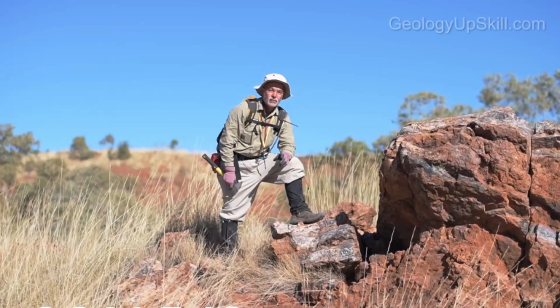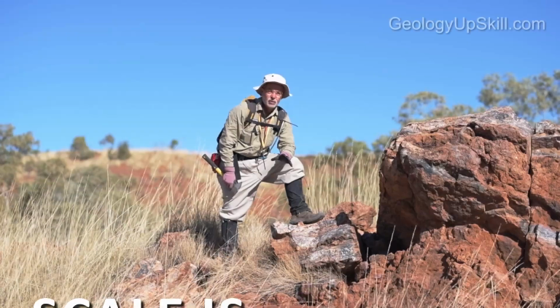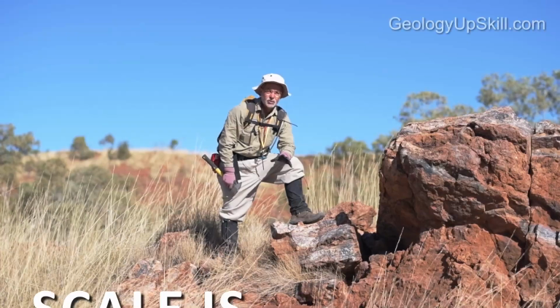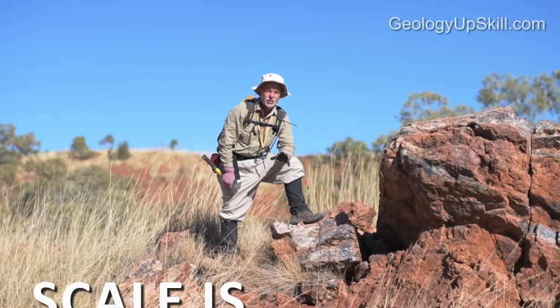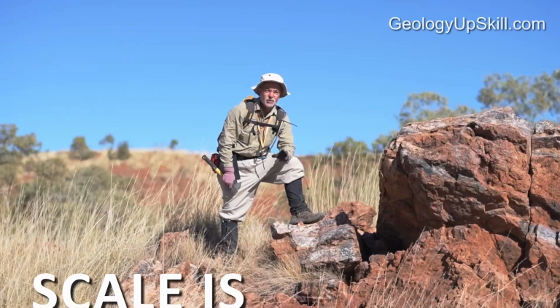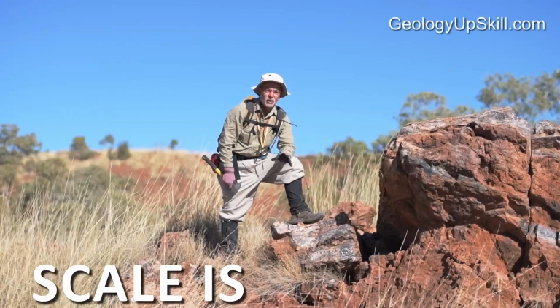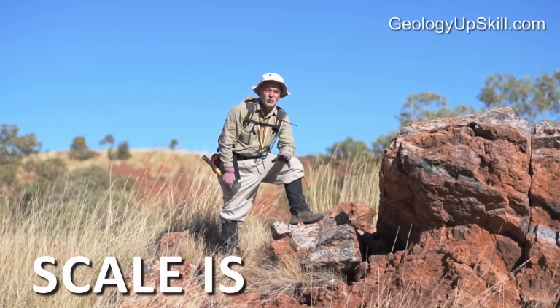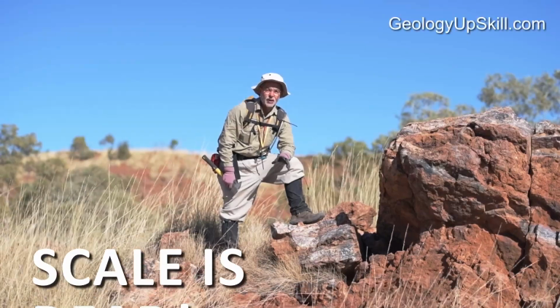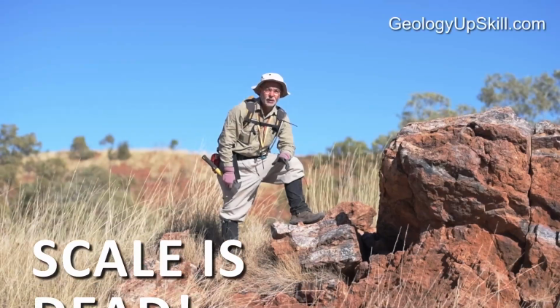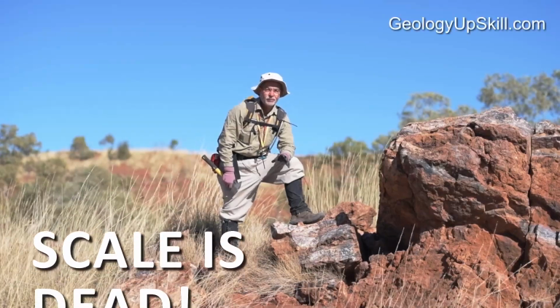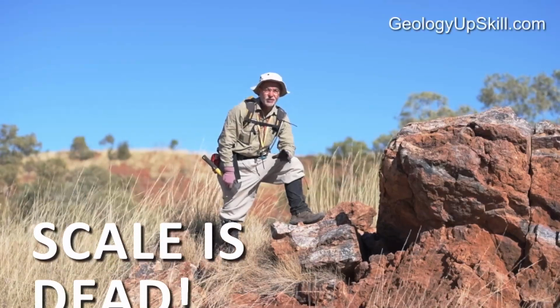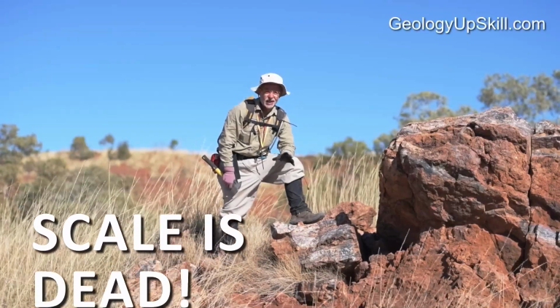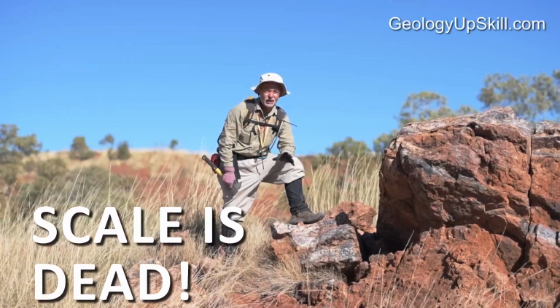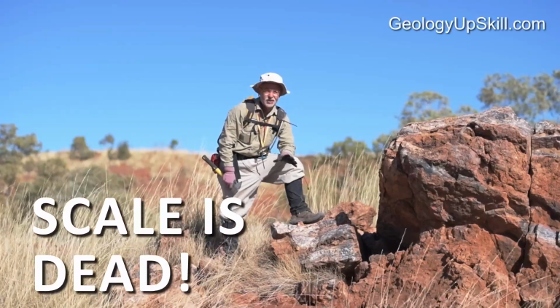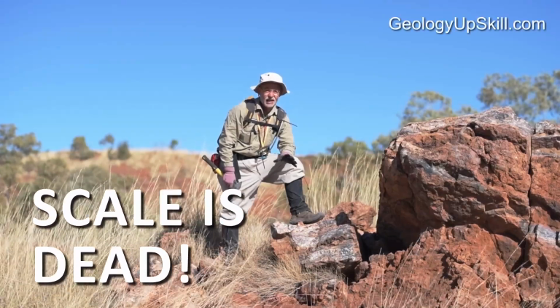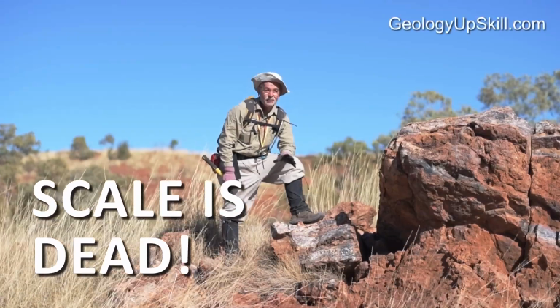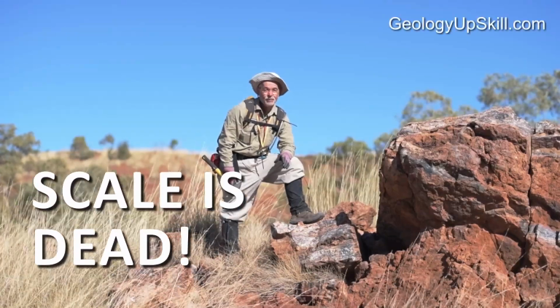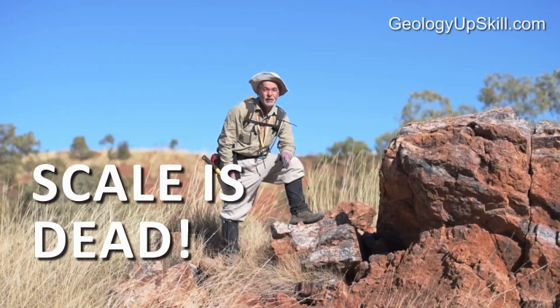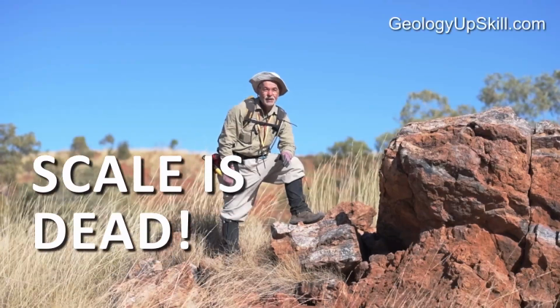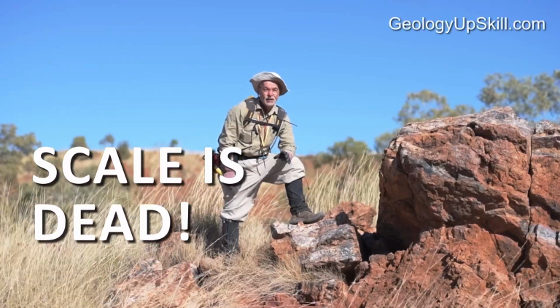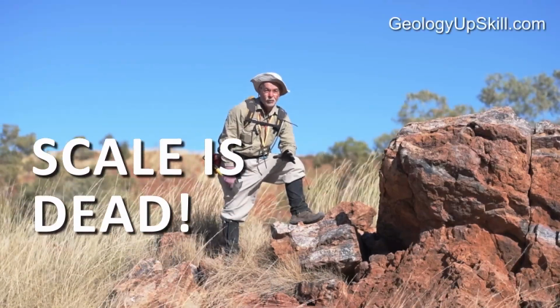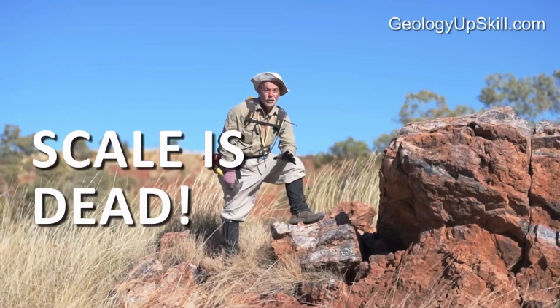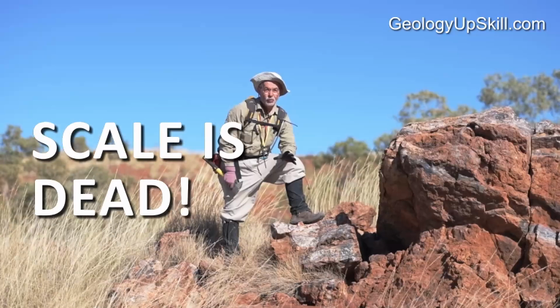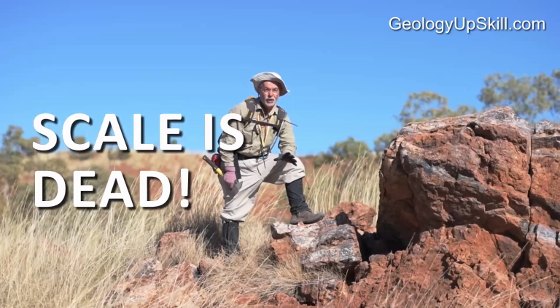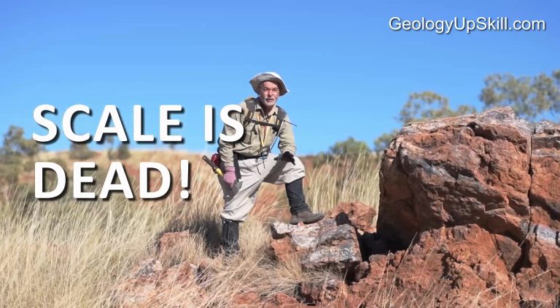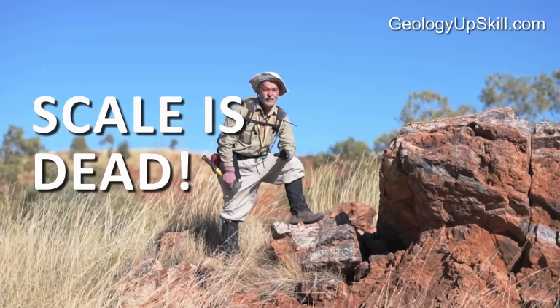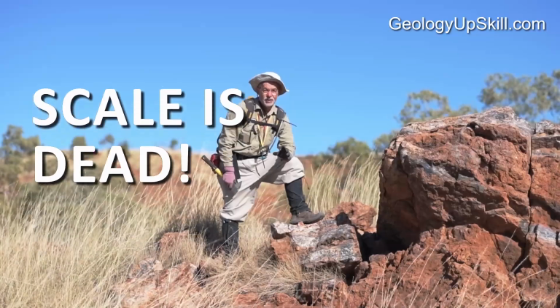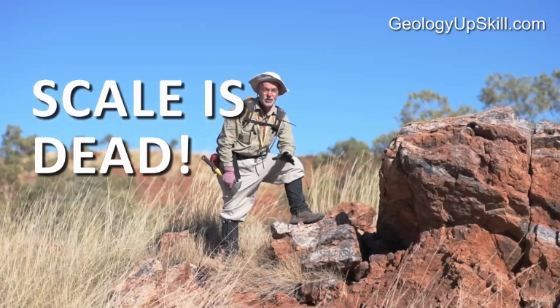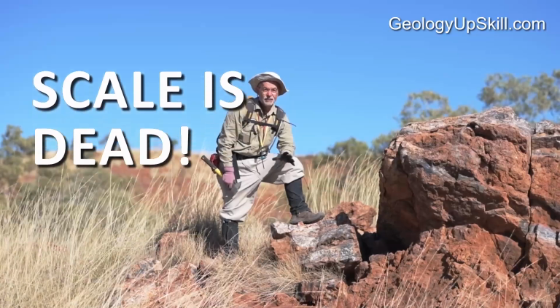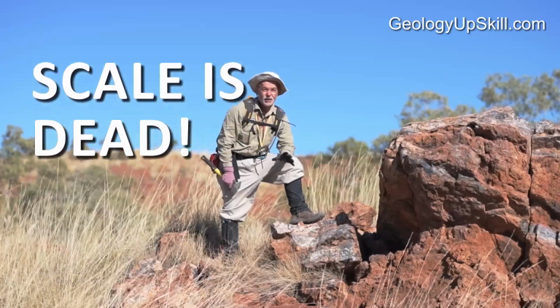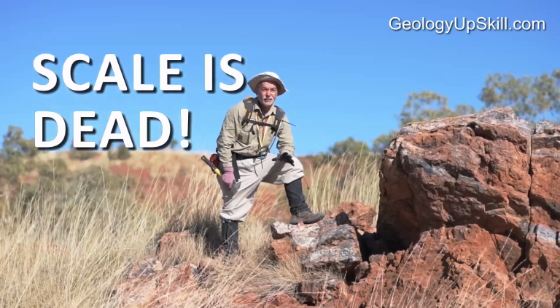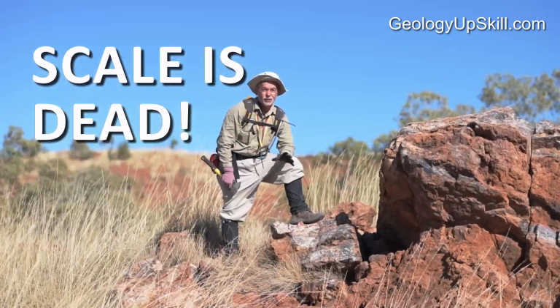For the purposes of geological mapping, scale is dead. If you want to know why, then this is a video for you.